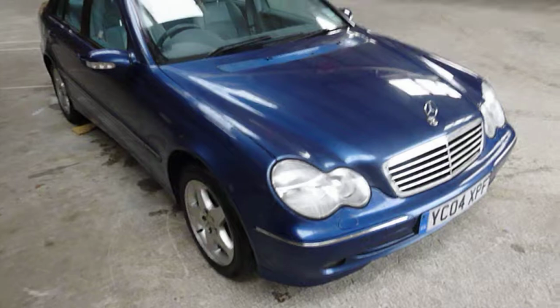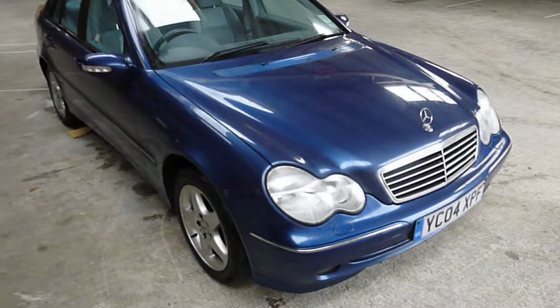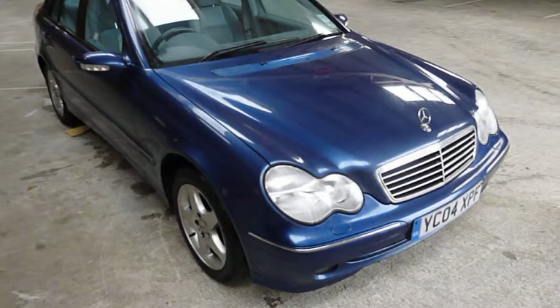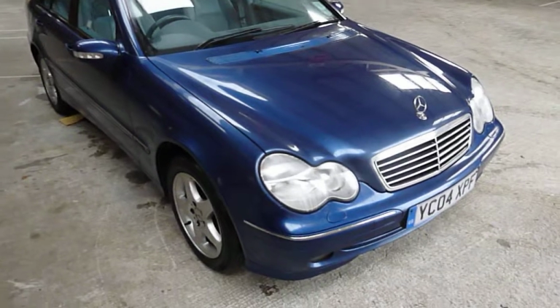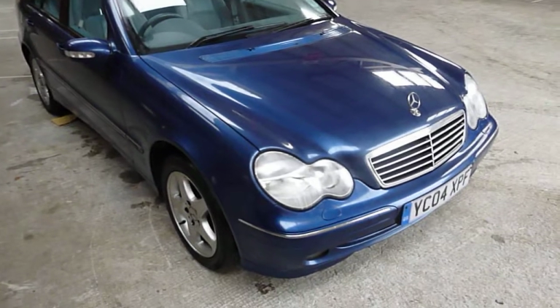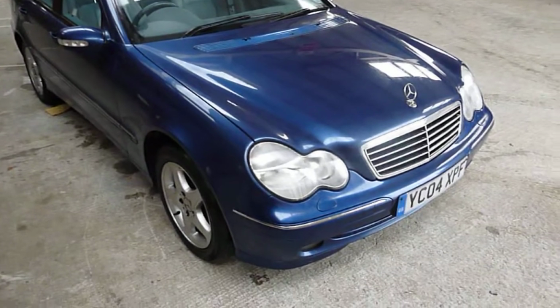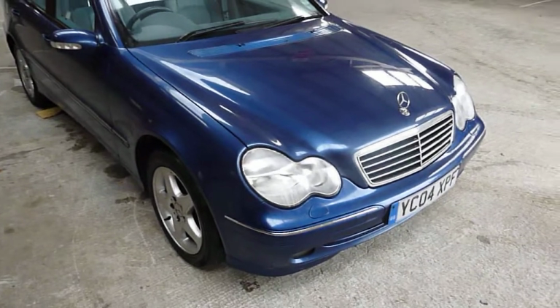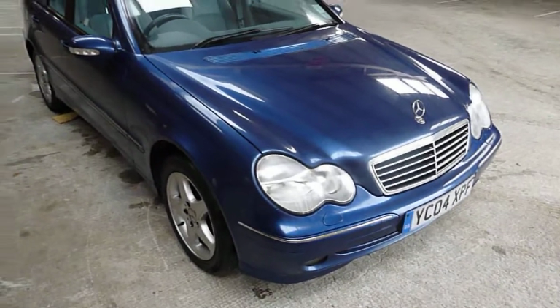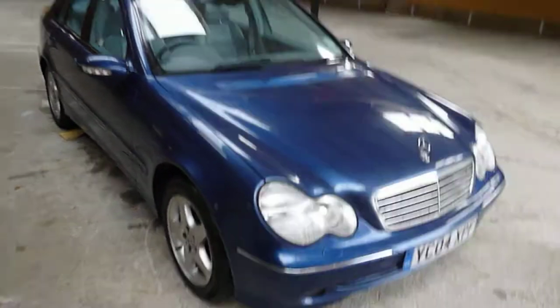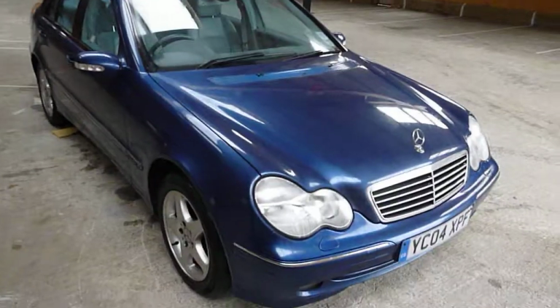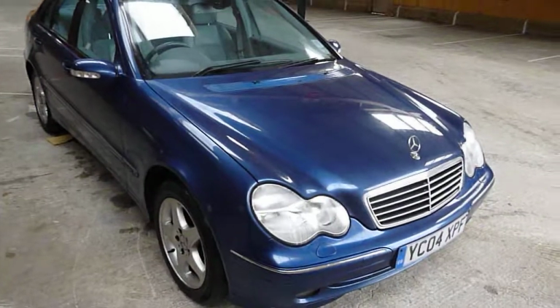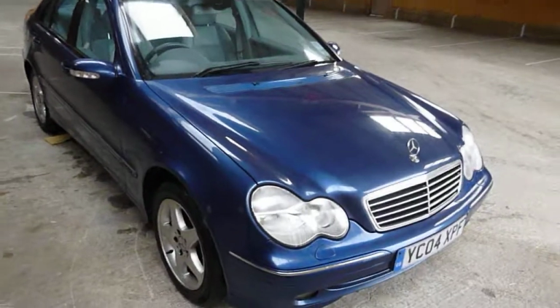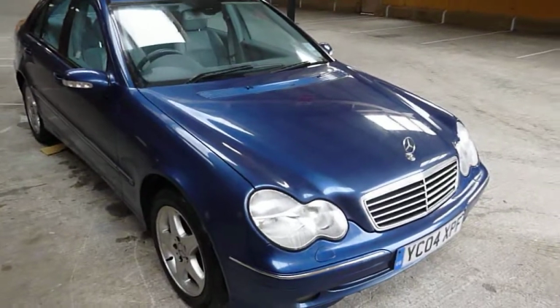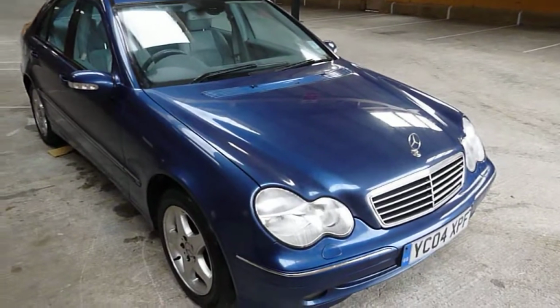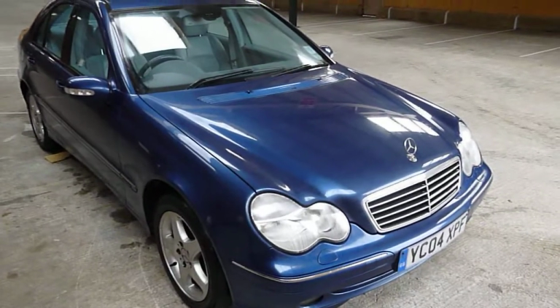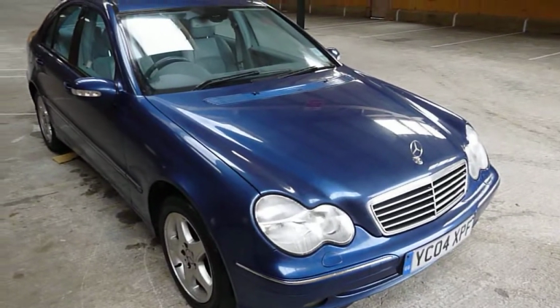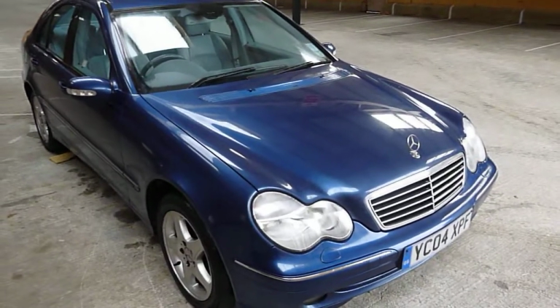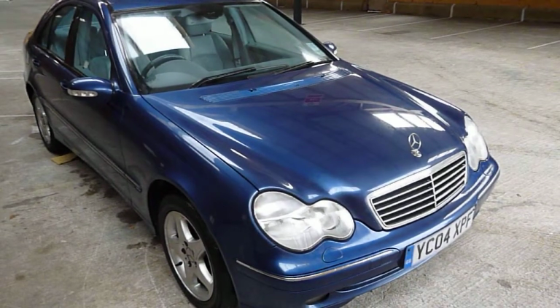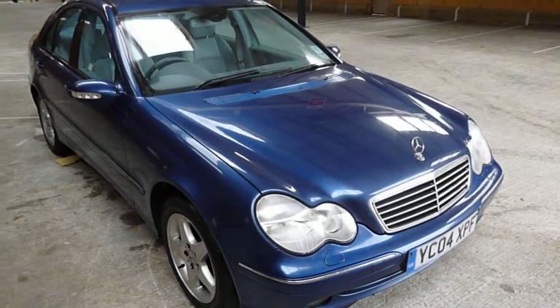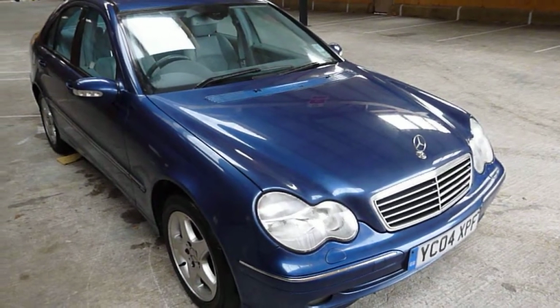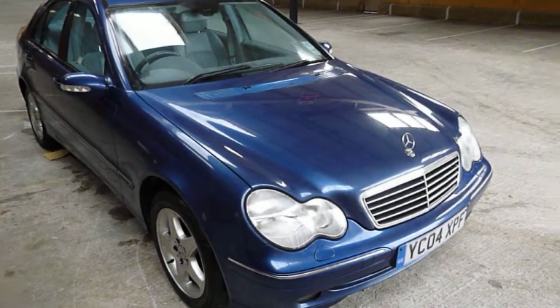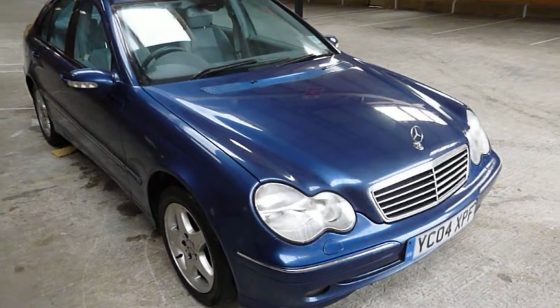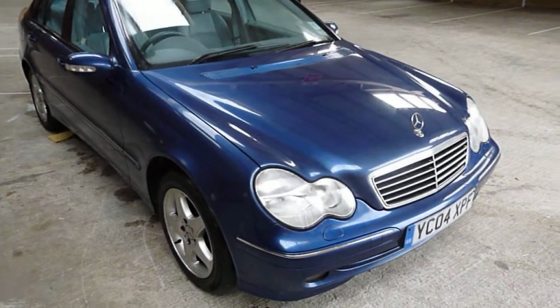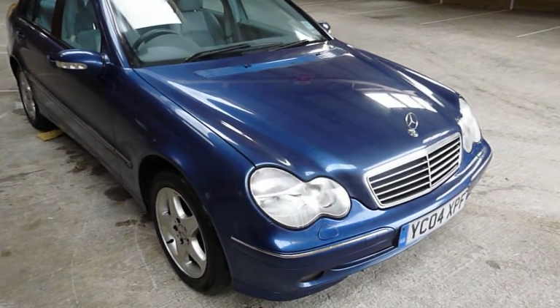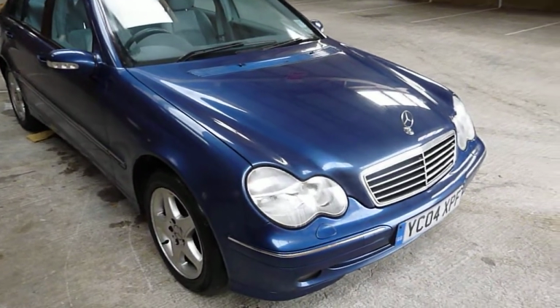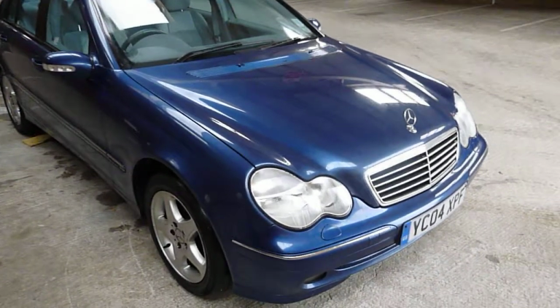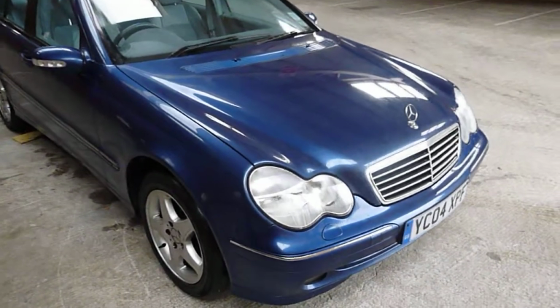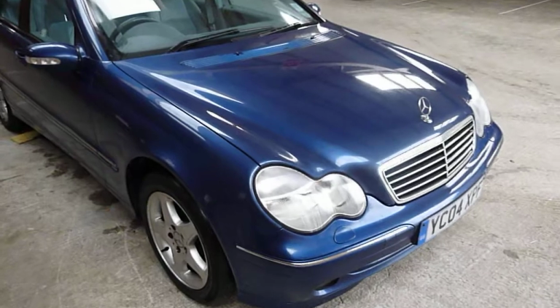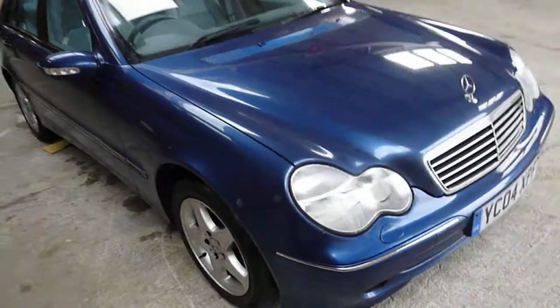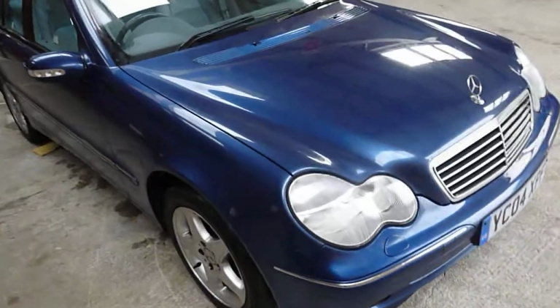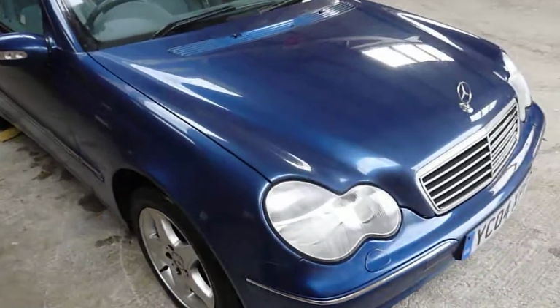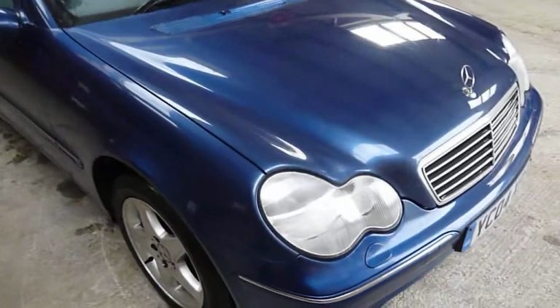Hello, it's Nick at Mercedes-Benz Harrogate. We have a C270 CDI in Jasper Blue. We'll have a walk around the car.